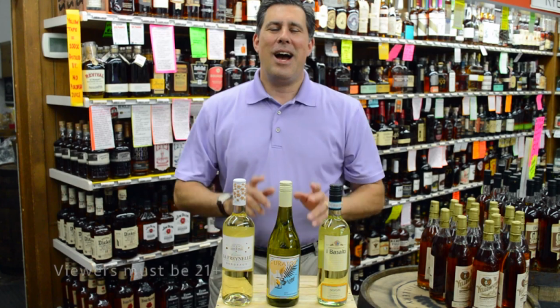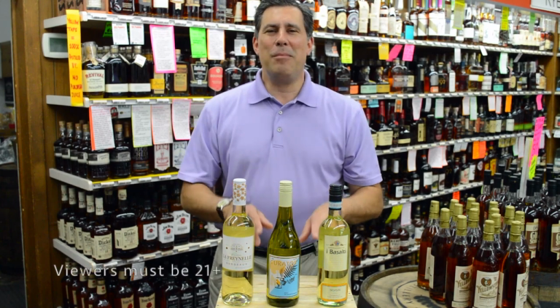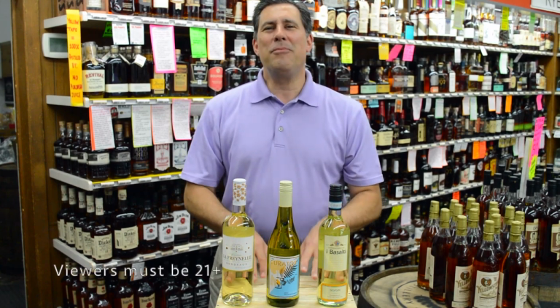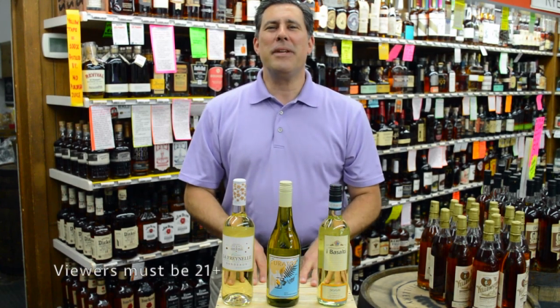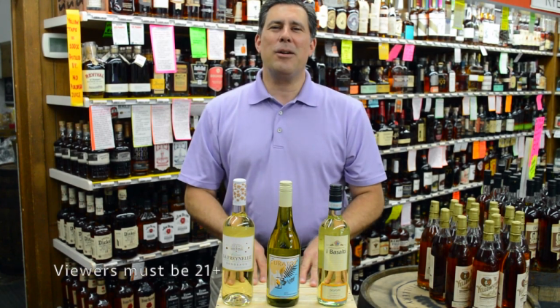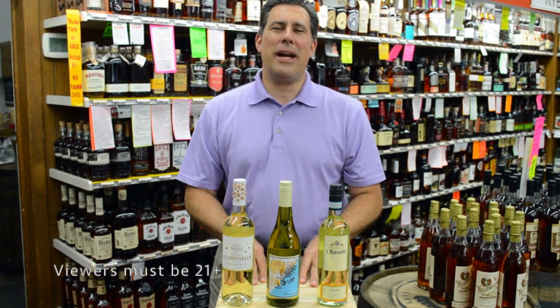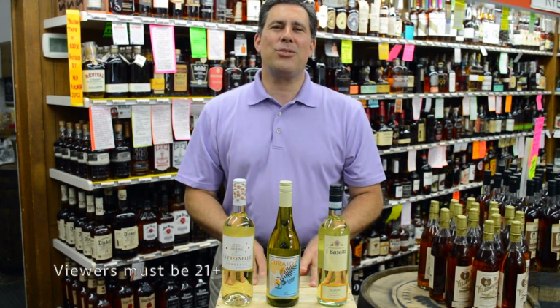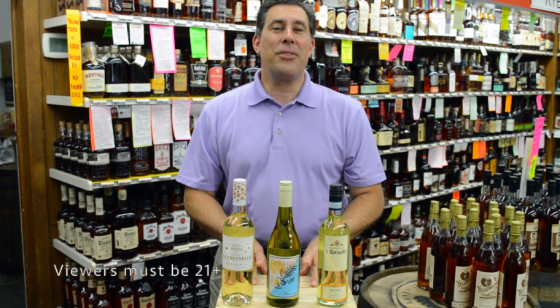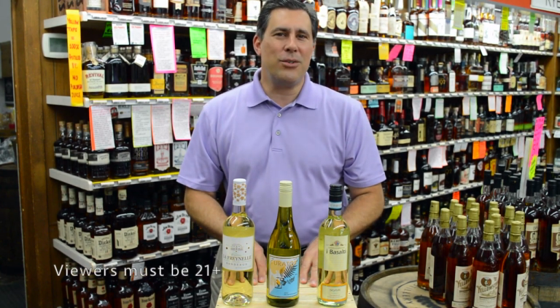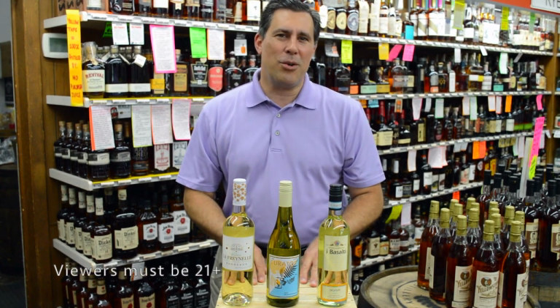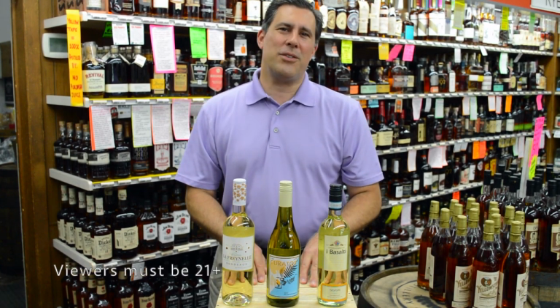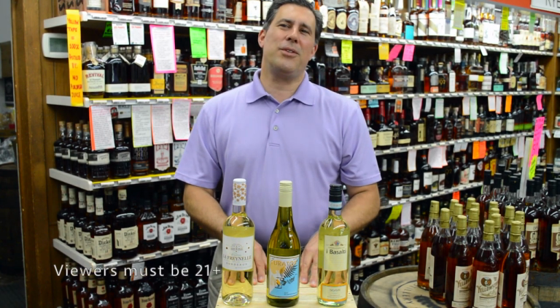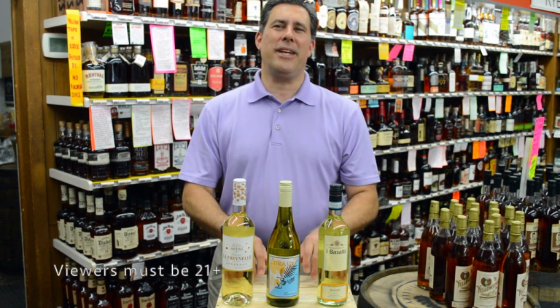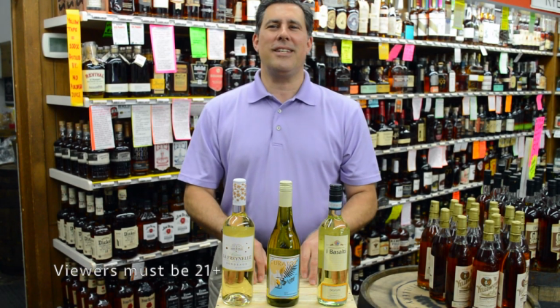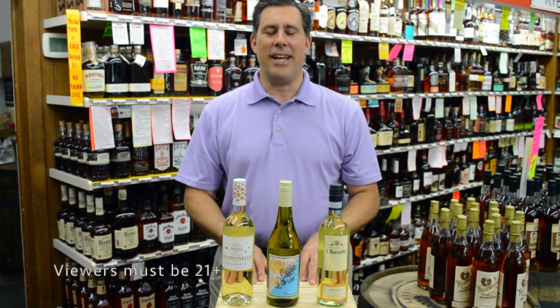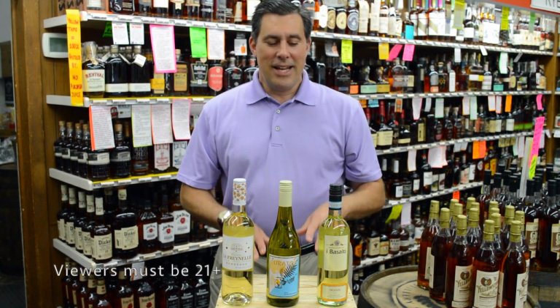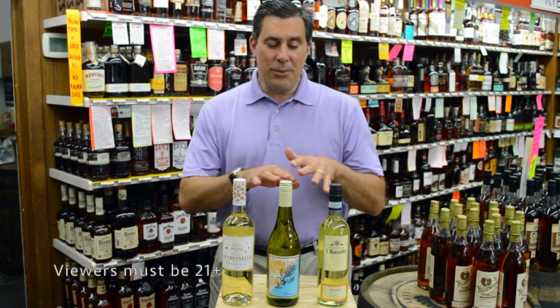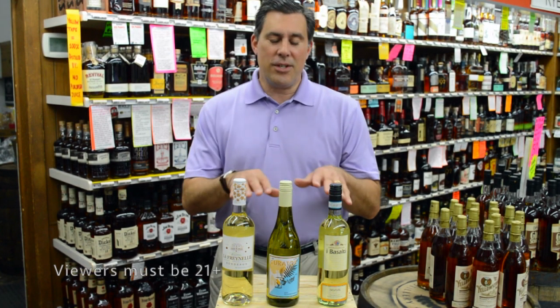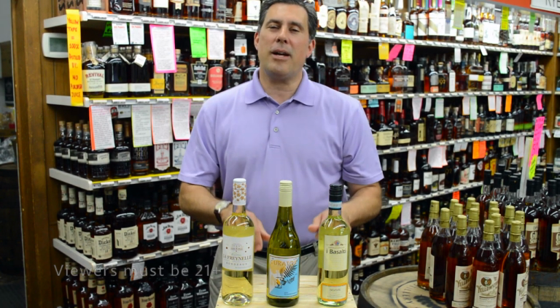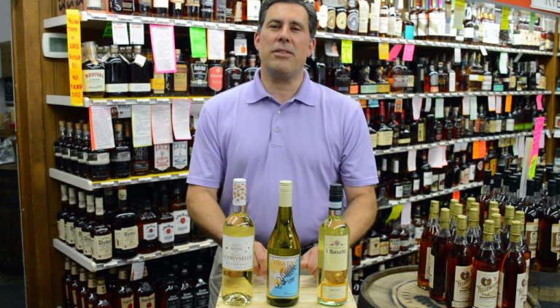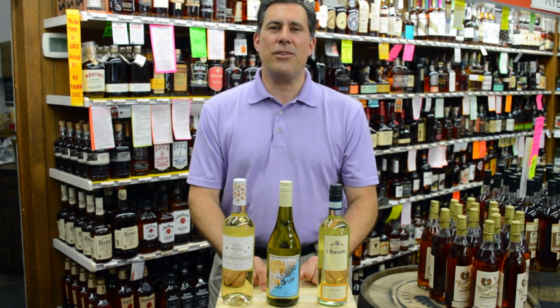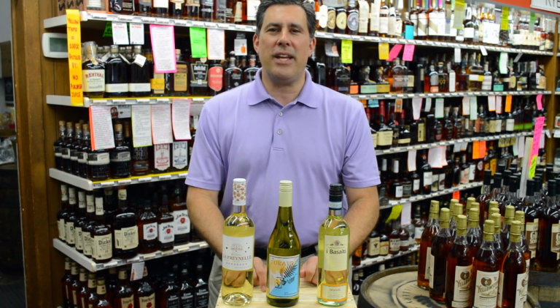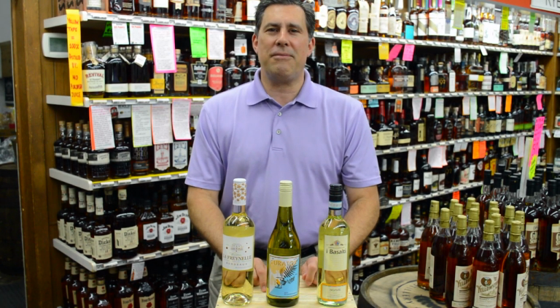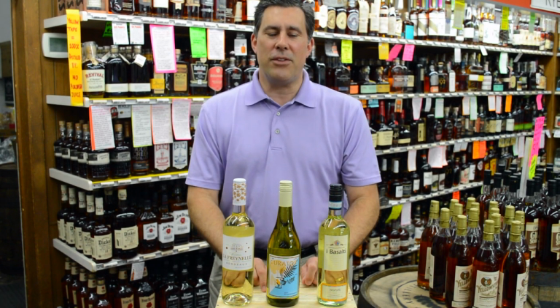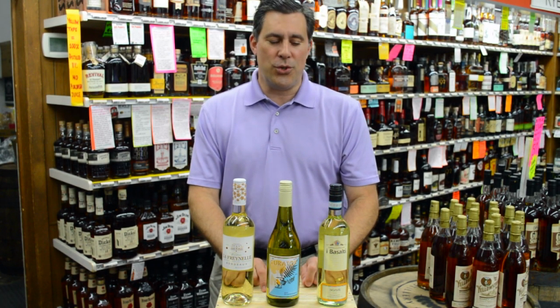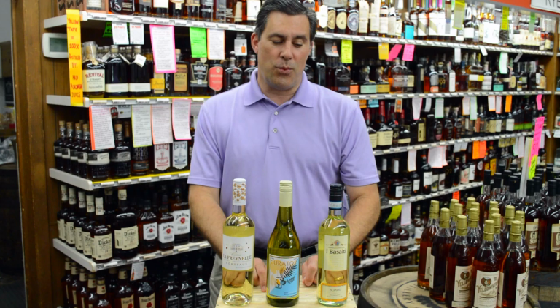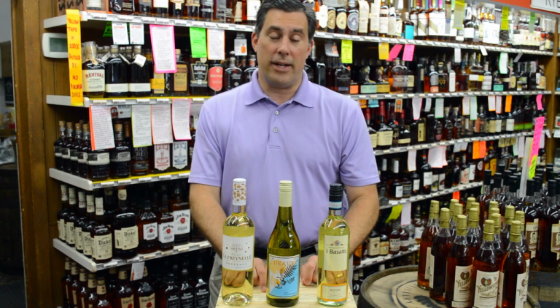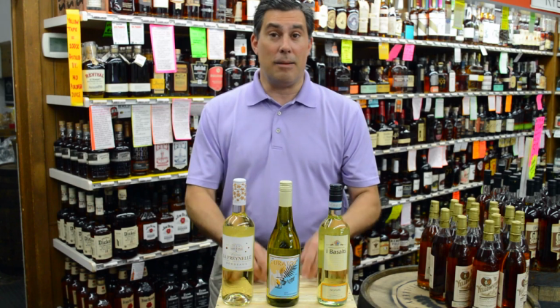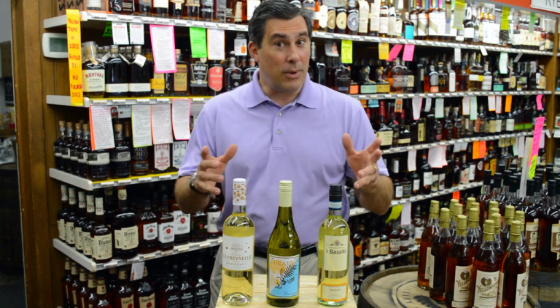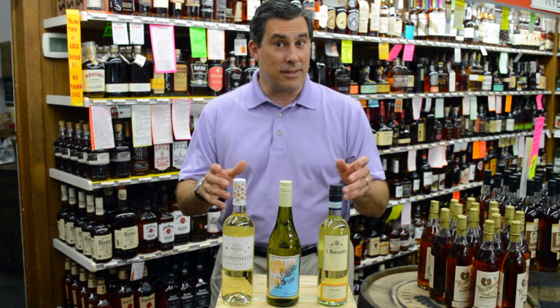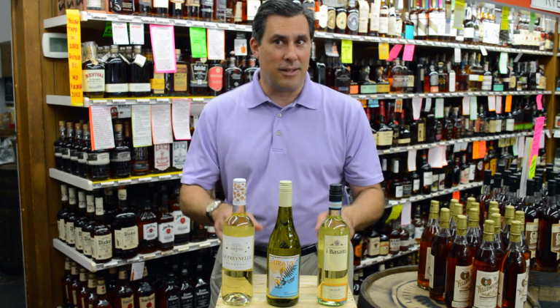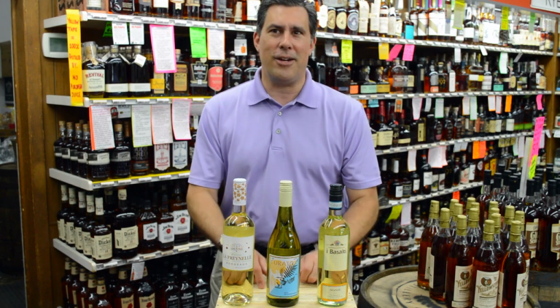Hi, I'm Herb from Decatur Package Store. Thank you so much for tuning in today. Today we're going to talk about the first half of the June Wine Club, while it's still here.